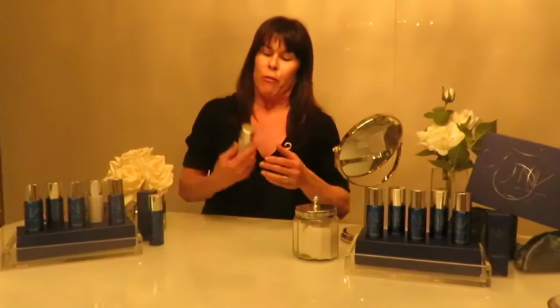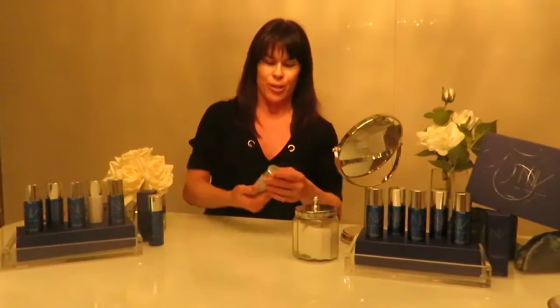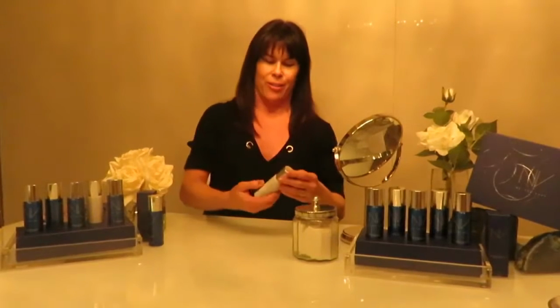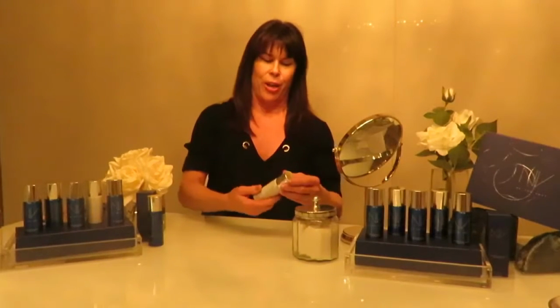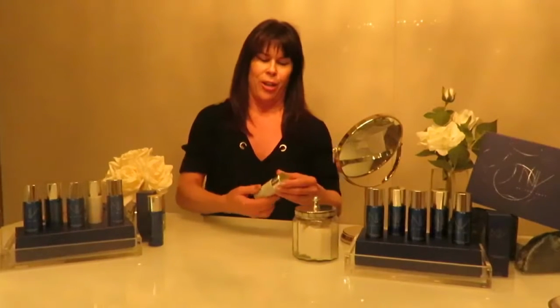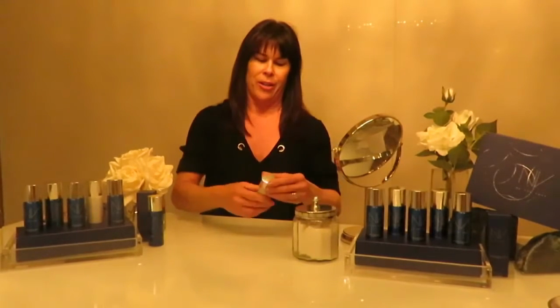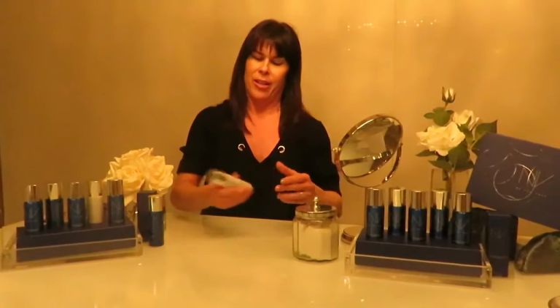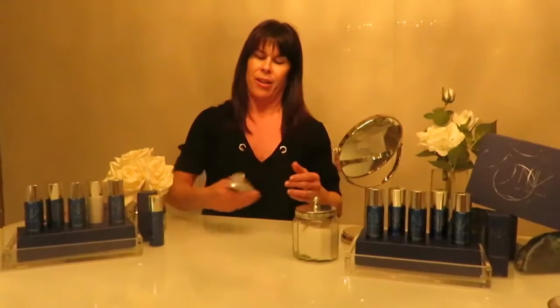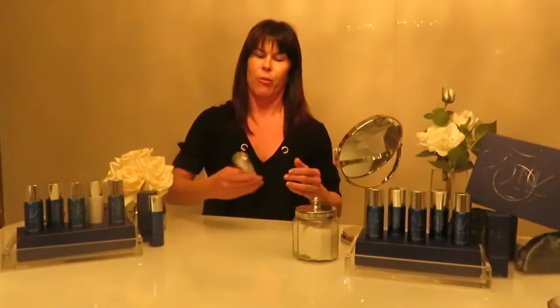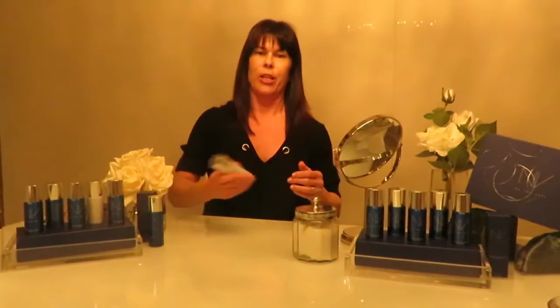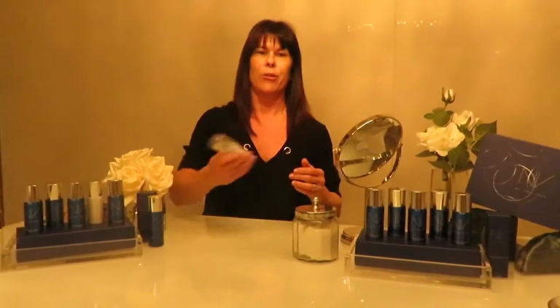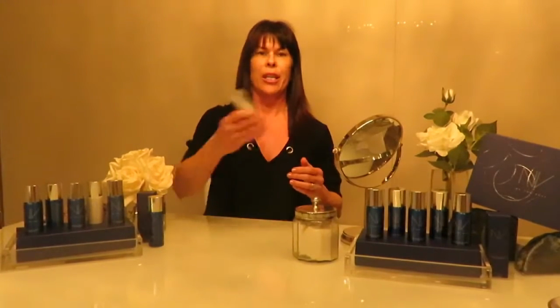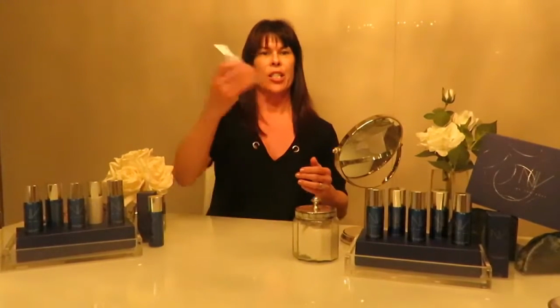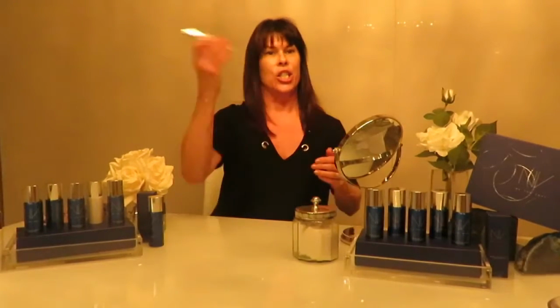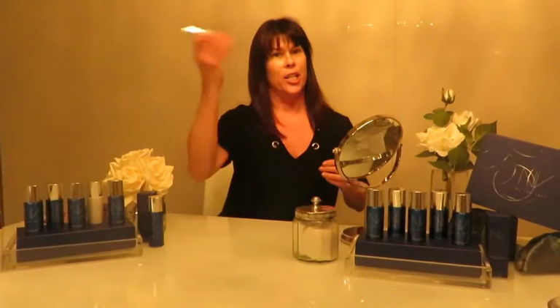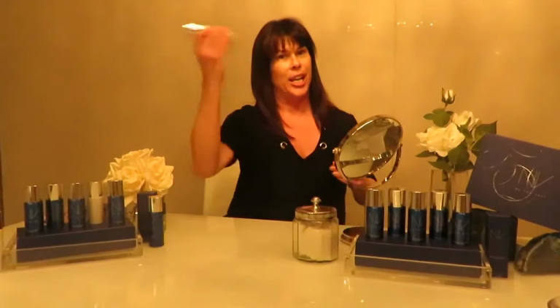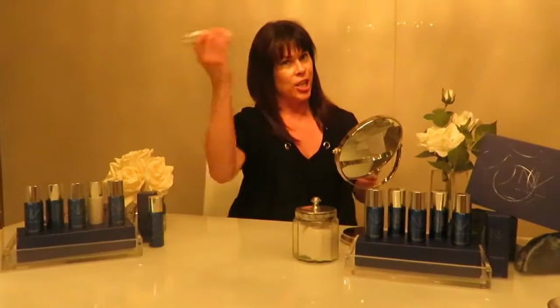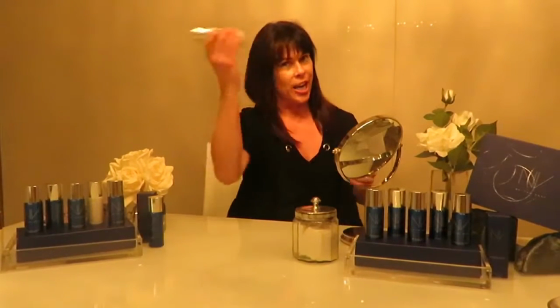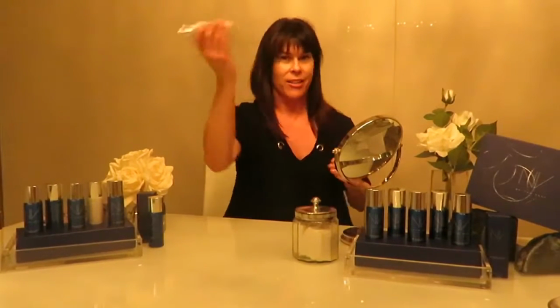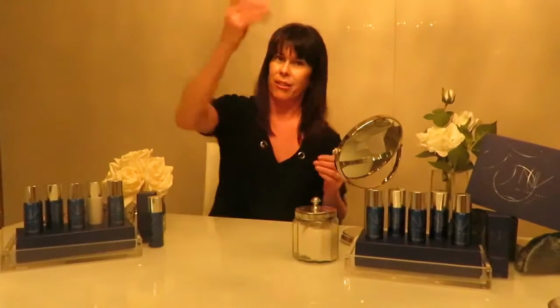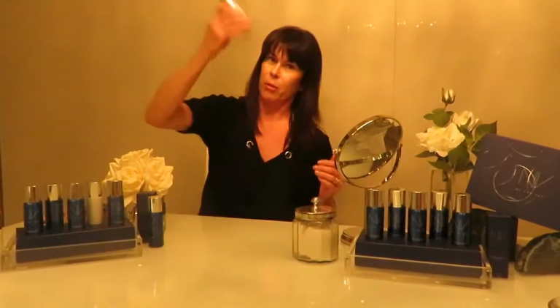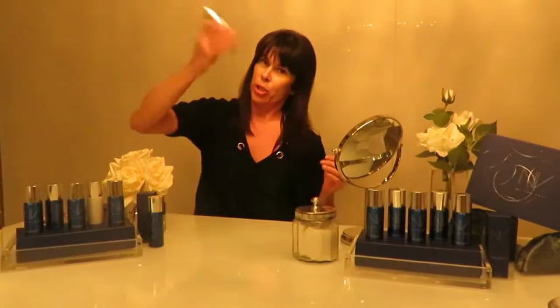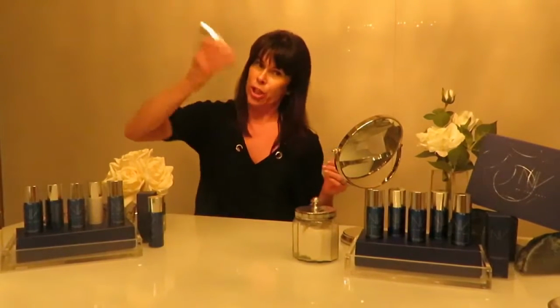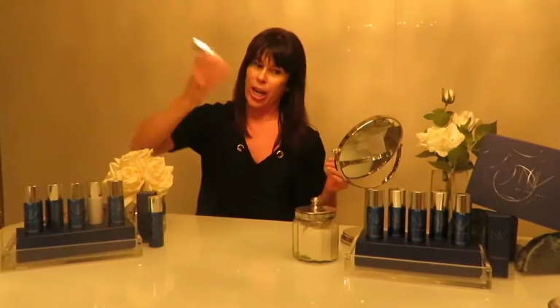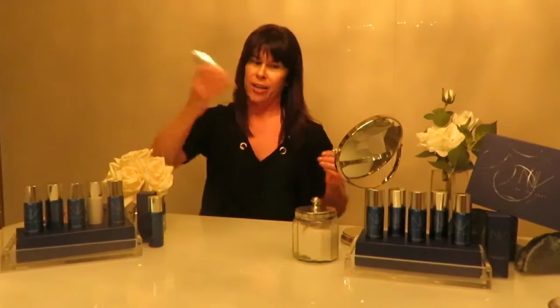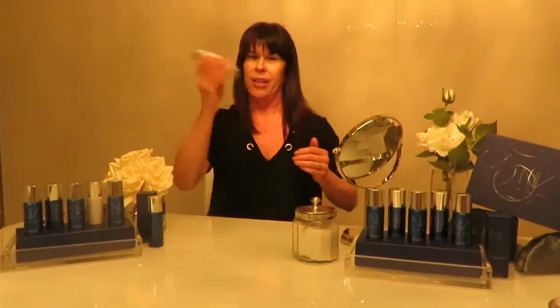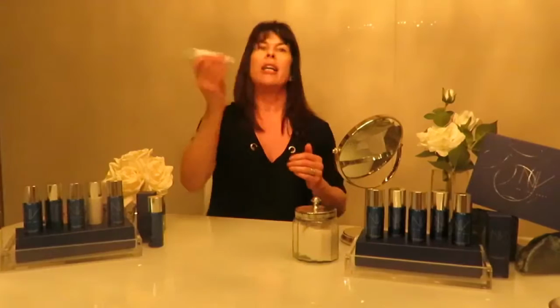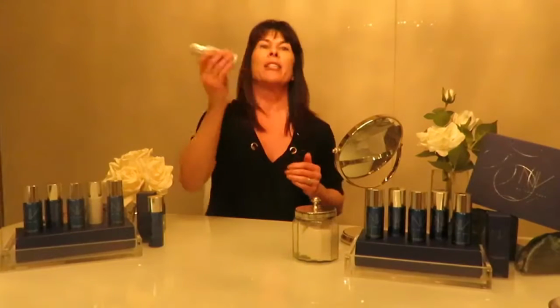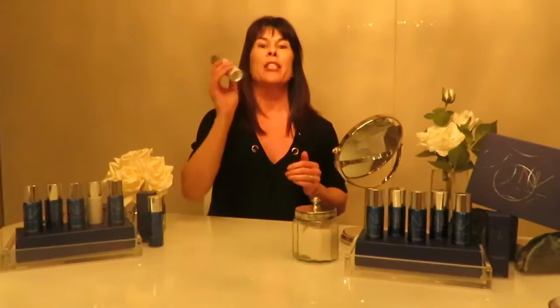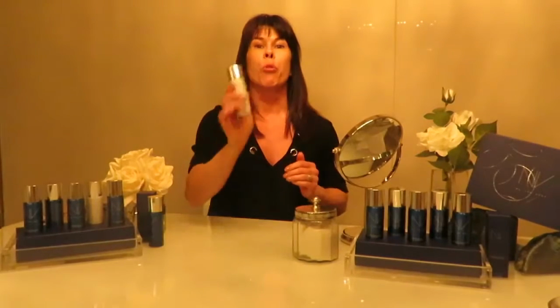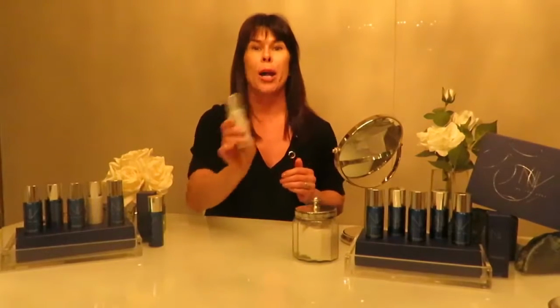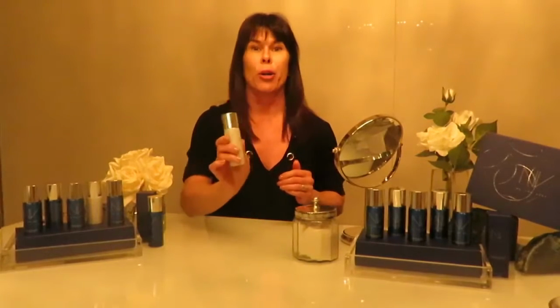Because of this brand new phenomenal product I'm about to share with you. First of all, all we do is shake. This is the primer.